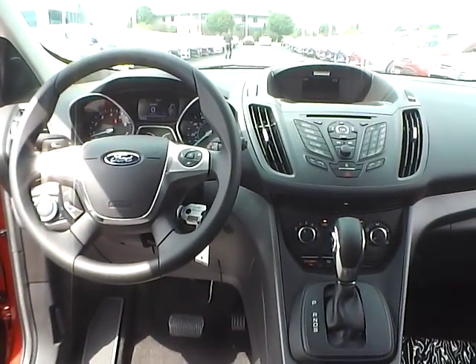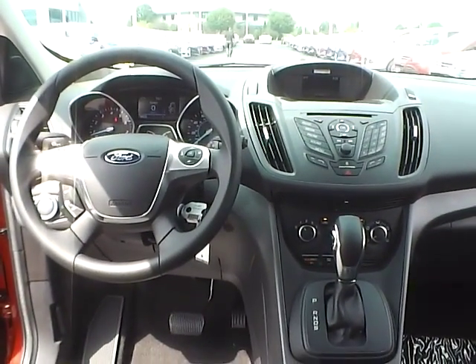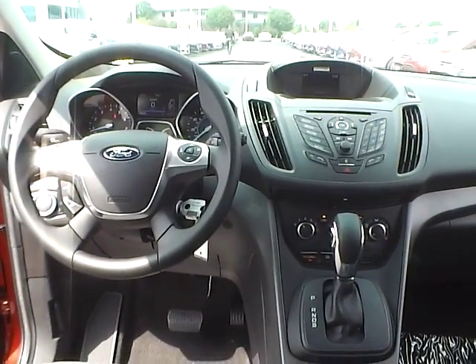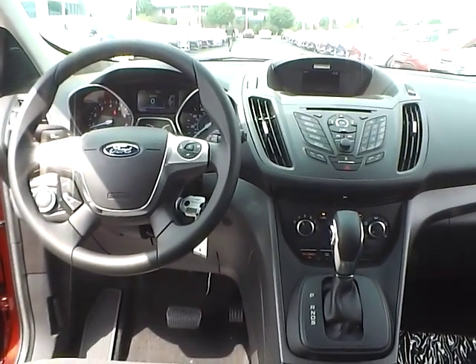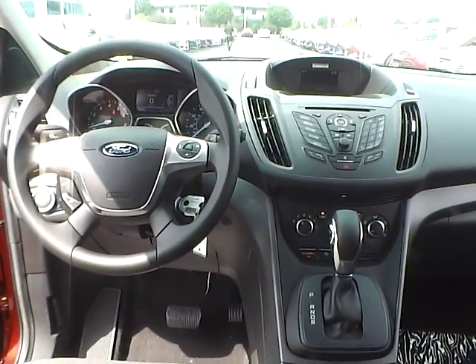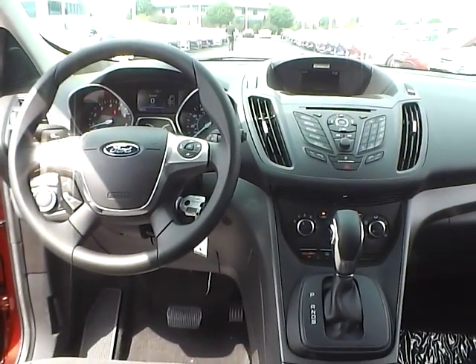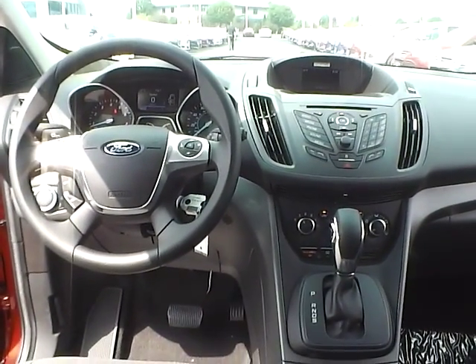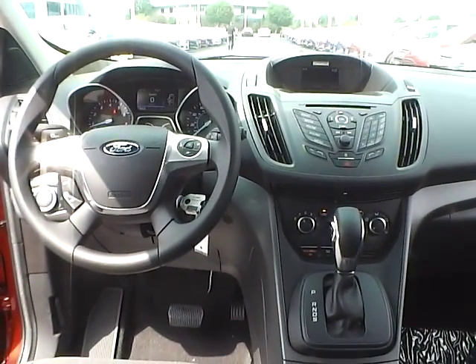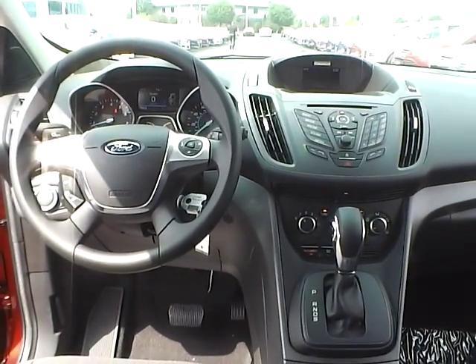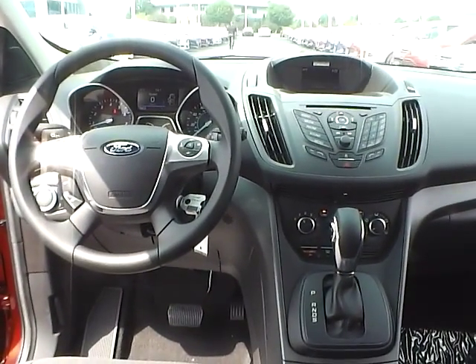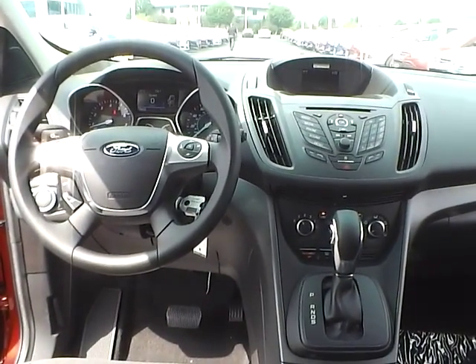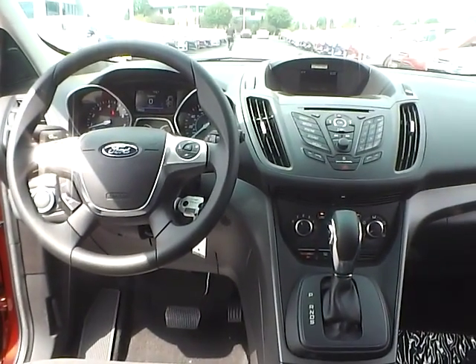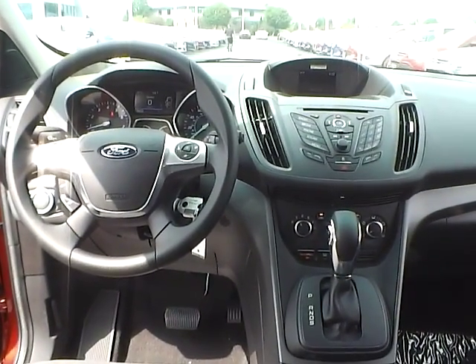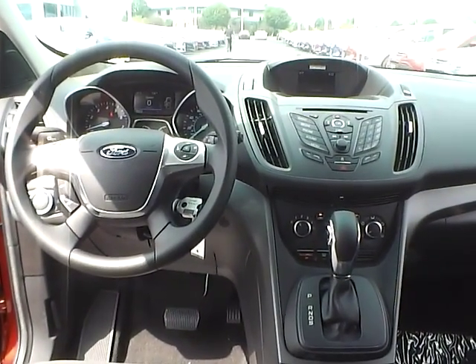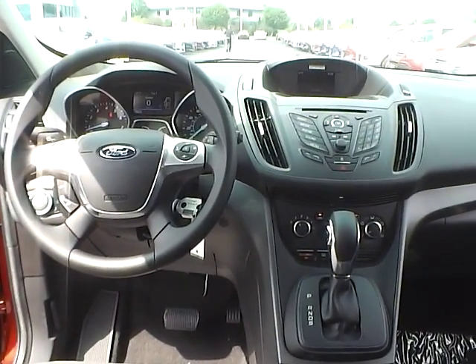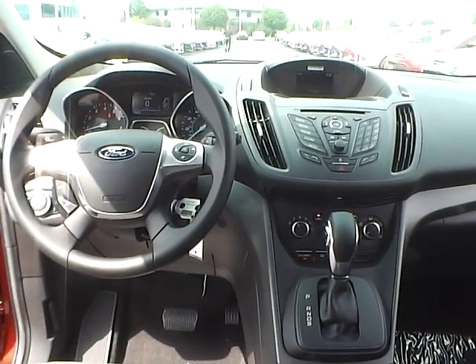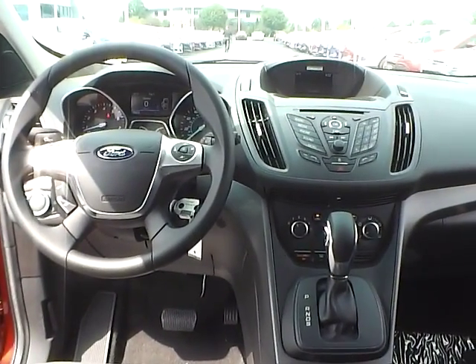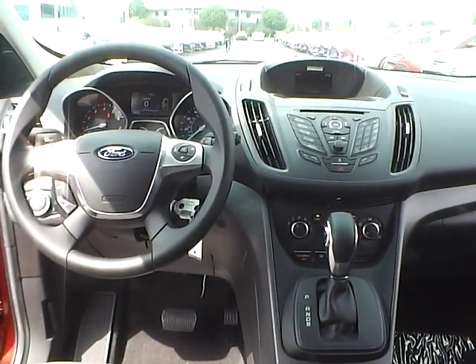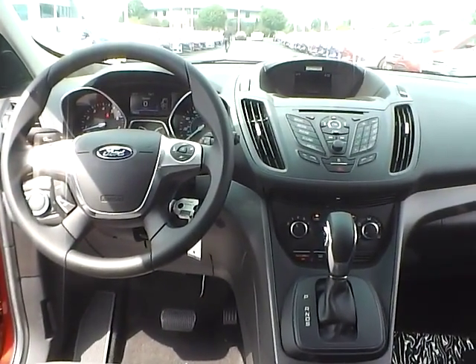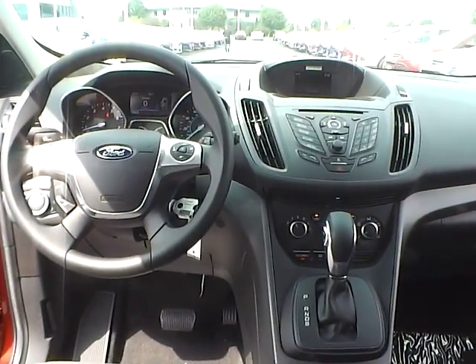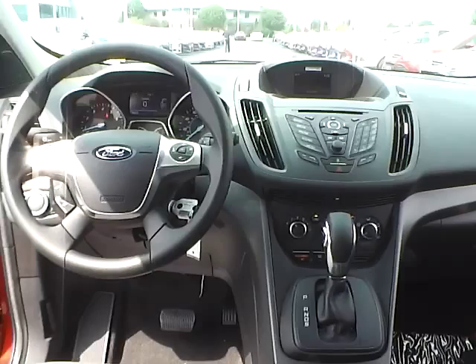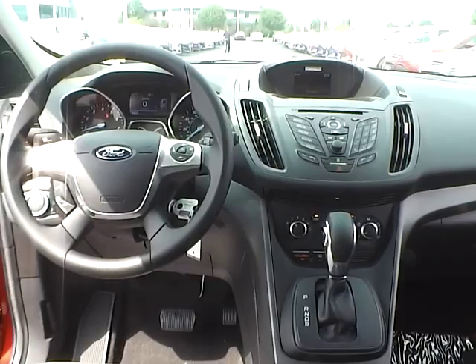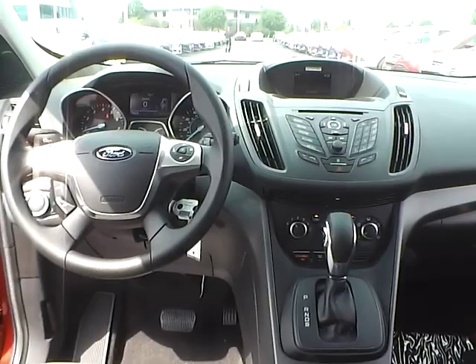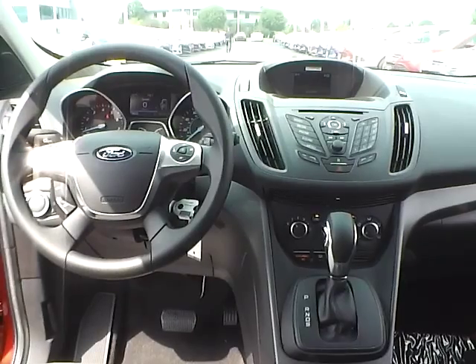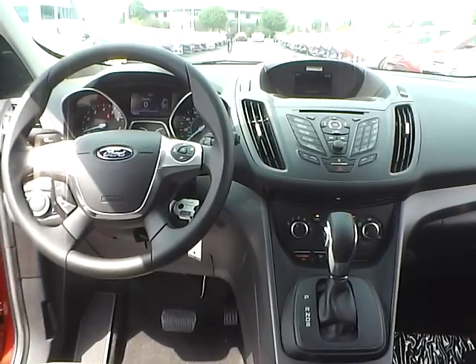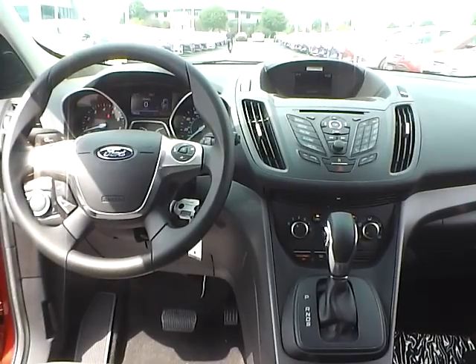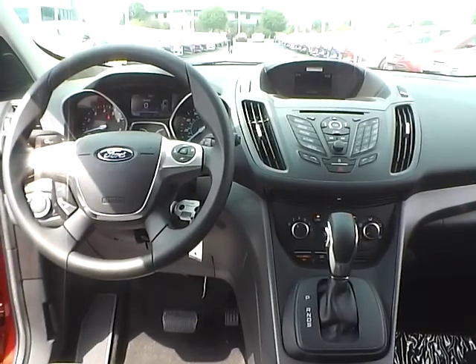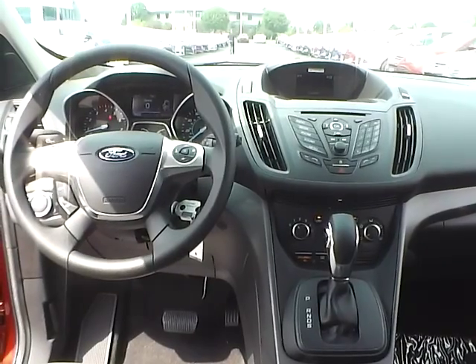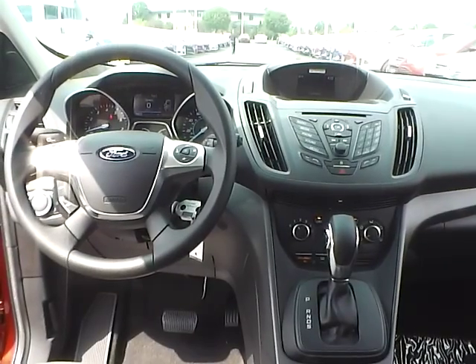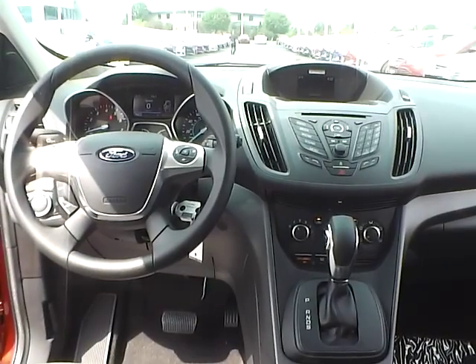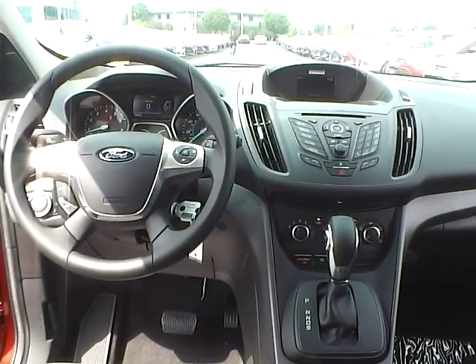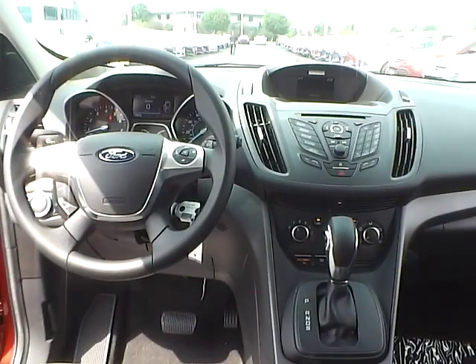Come check us out at Jim Kime Ford. You can also visit our online showroom at JimKimeFord.com.